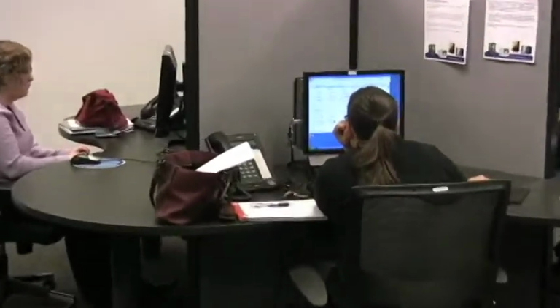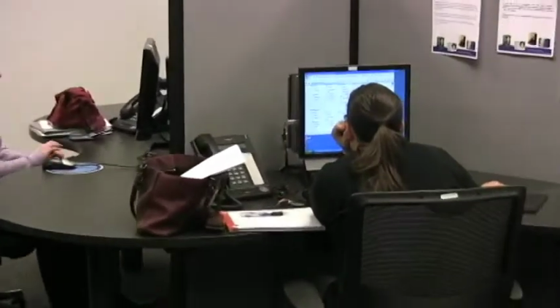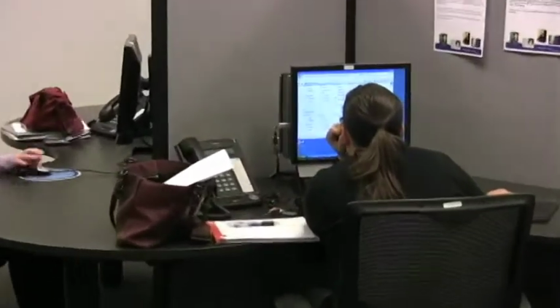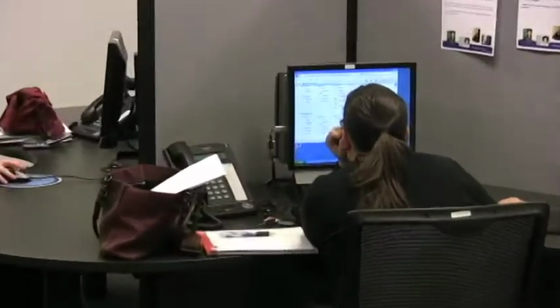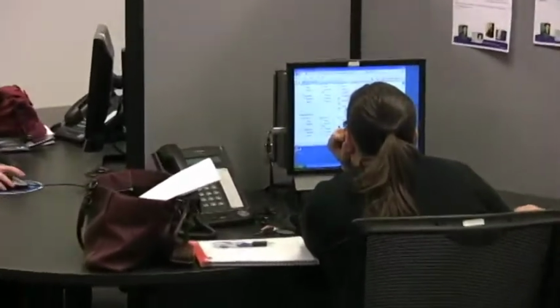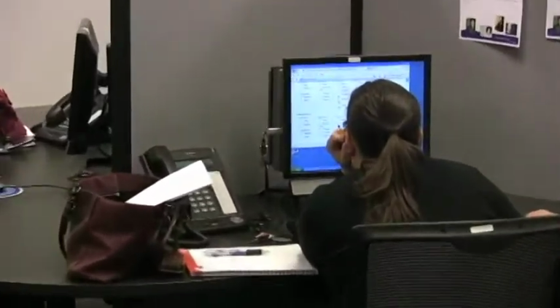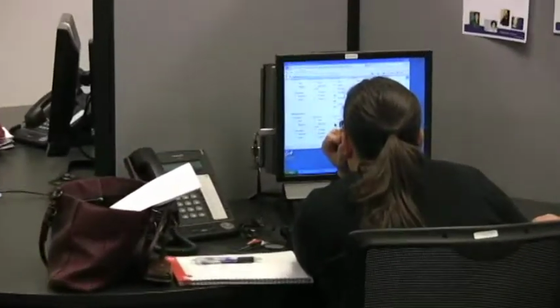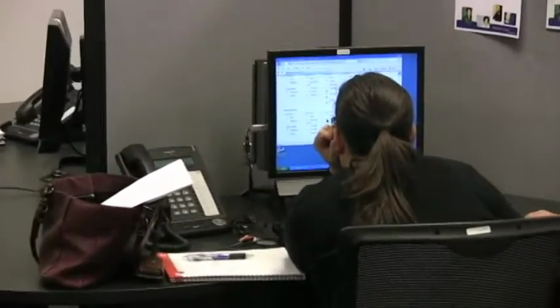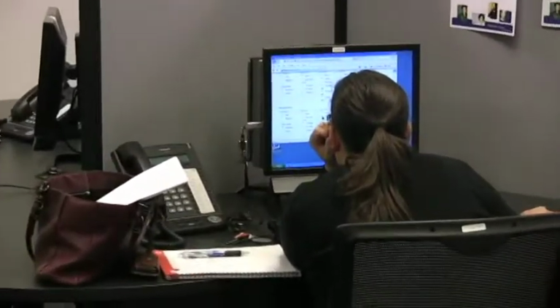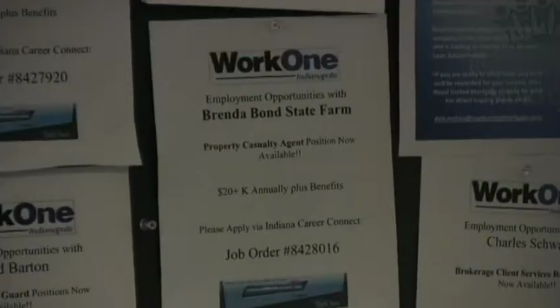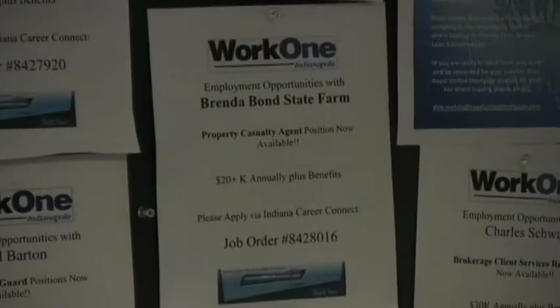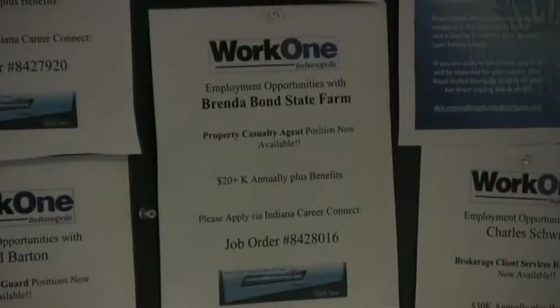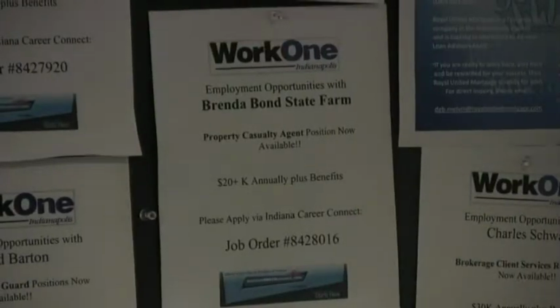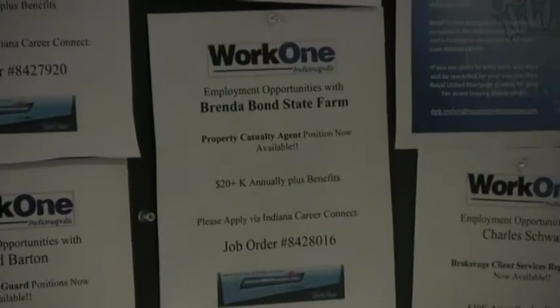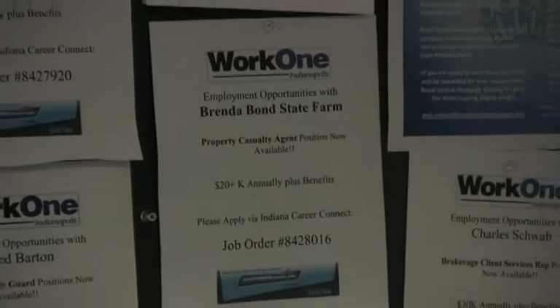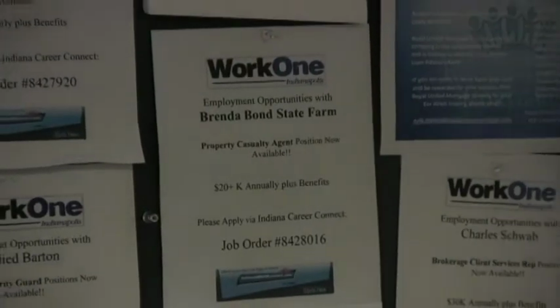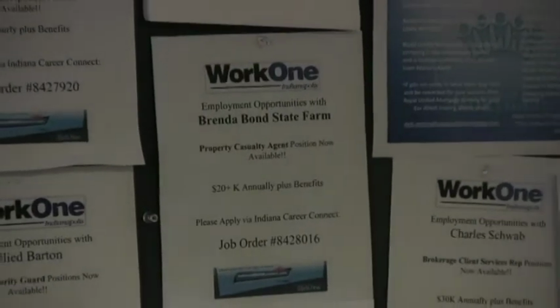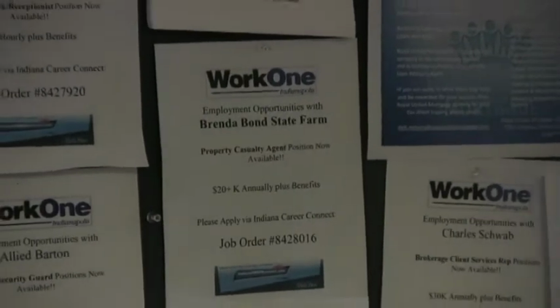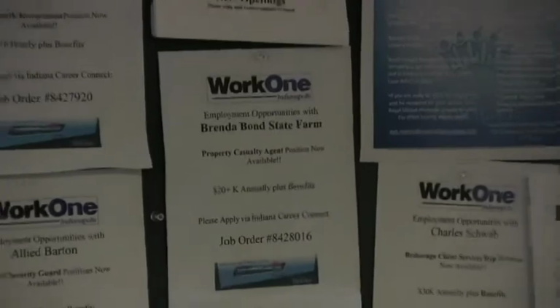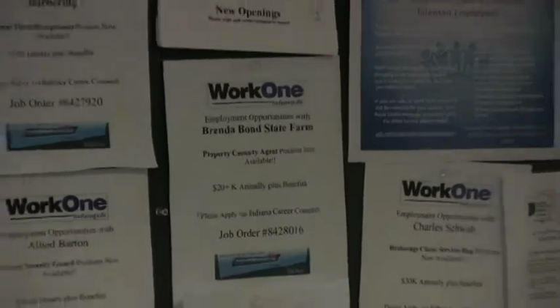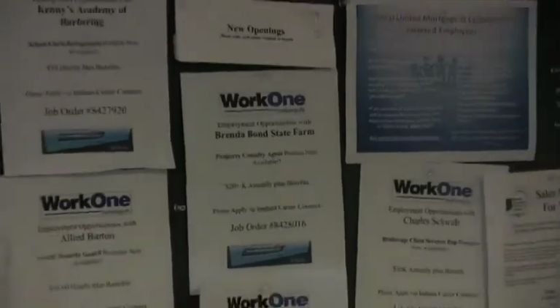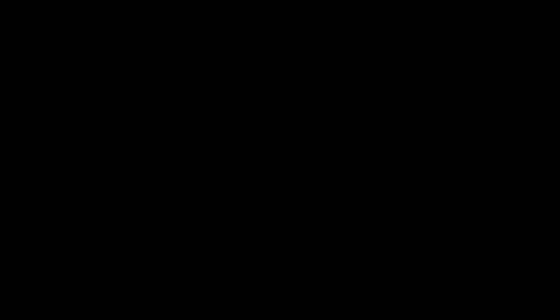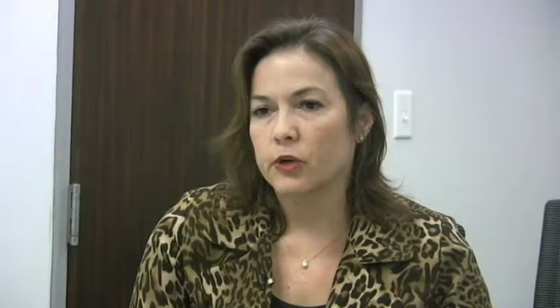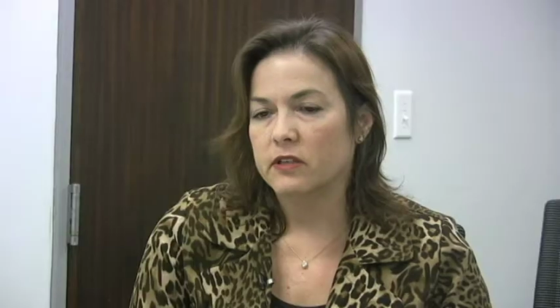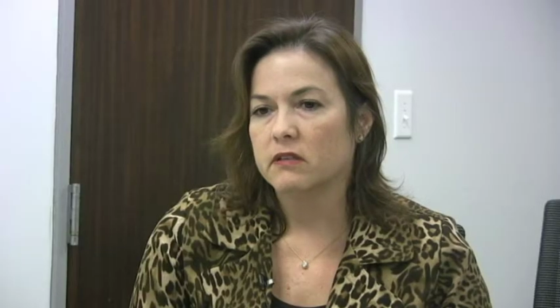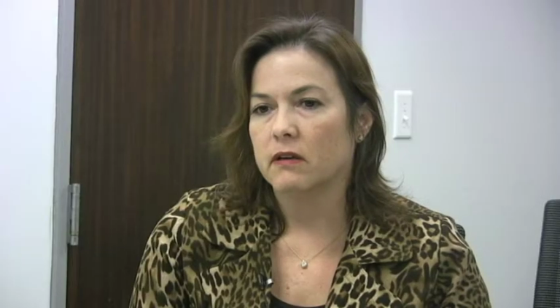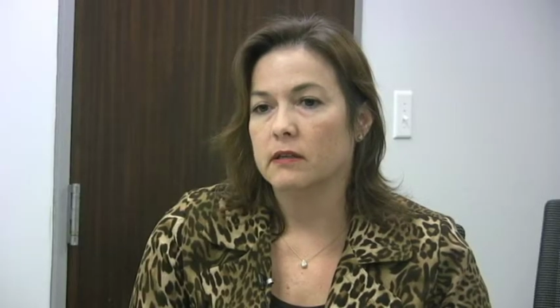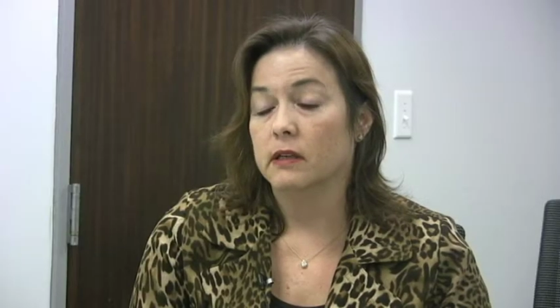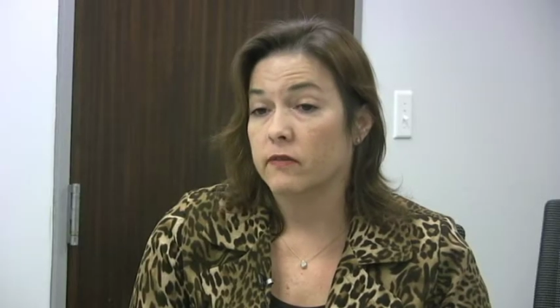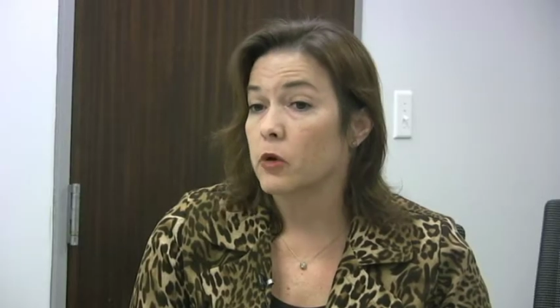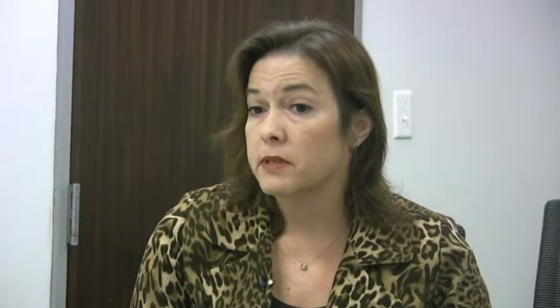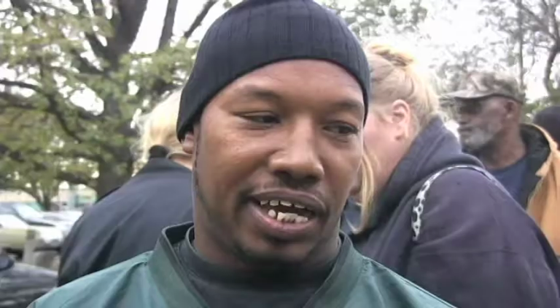Some of those job searchers have never been unemployed before. They're nervous. A lot of them are upset.